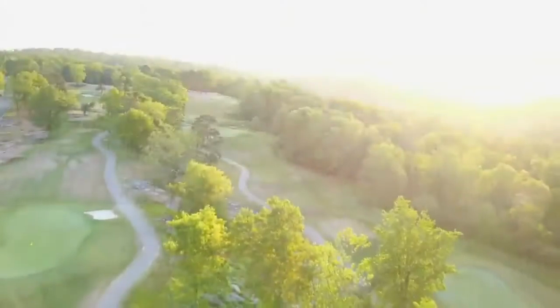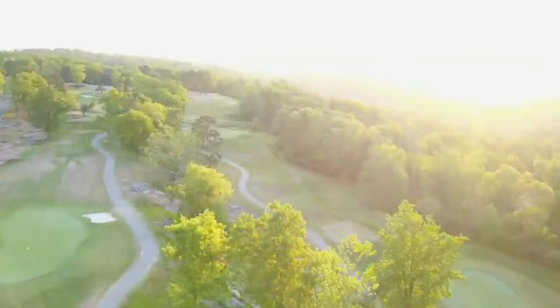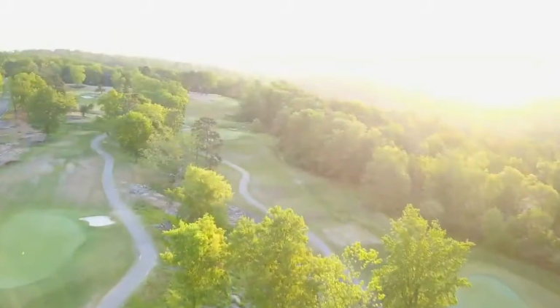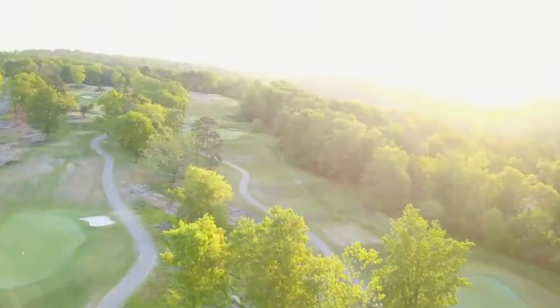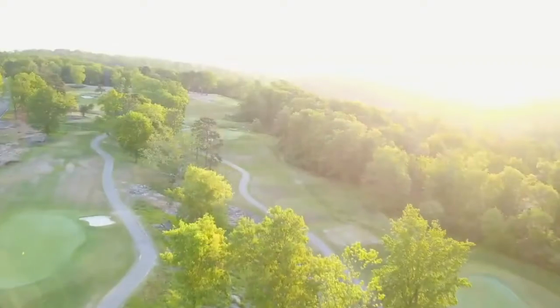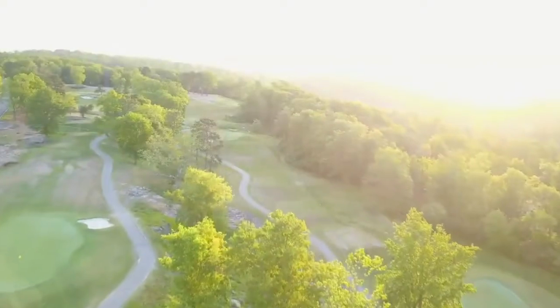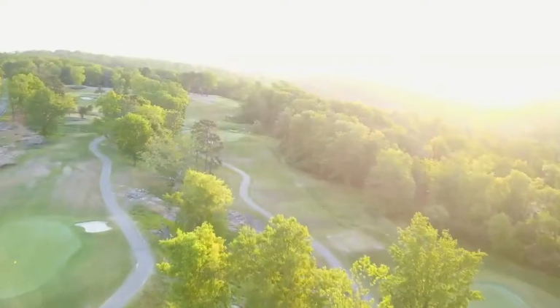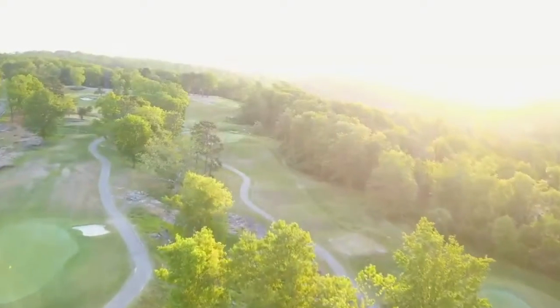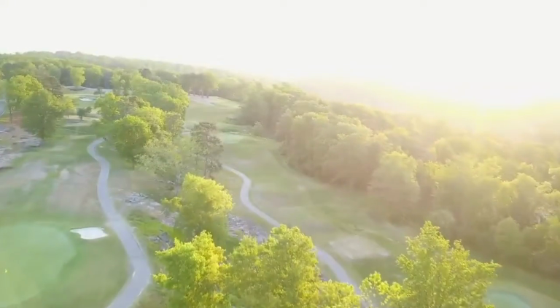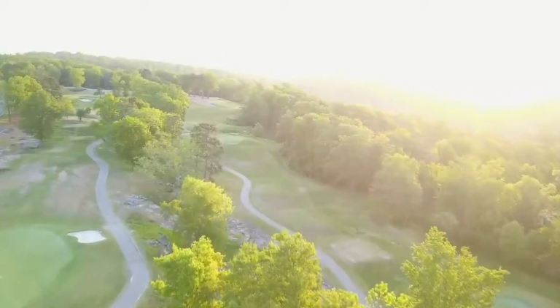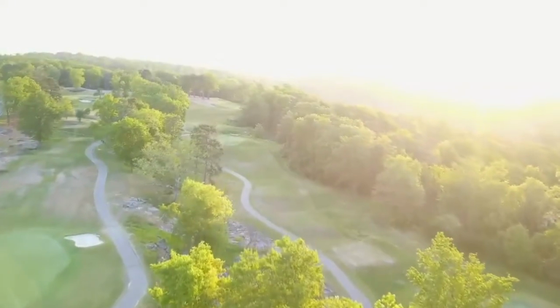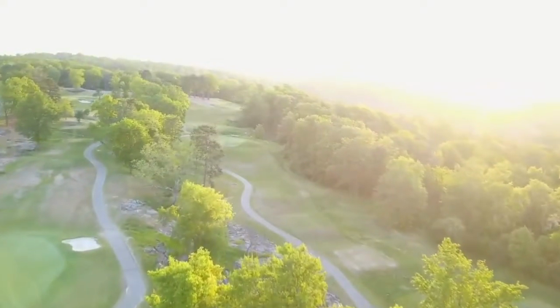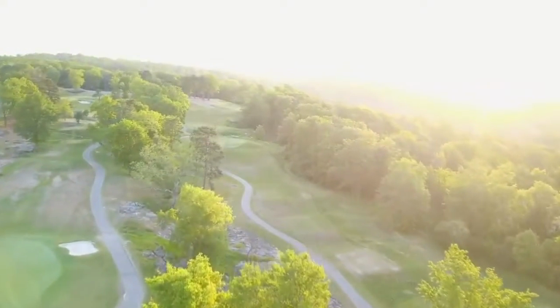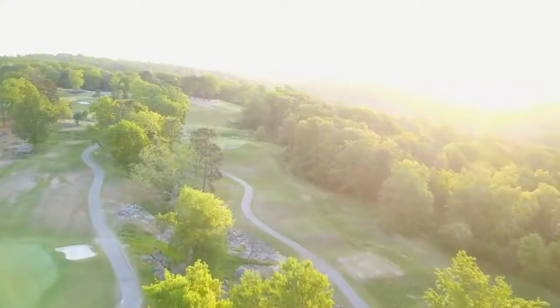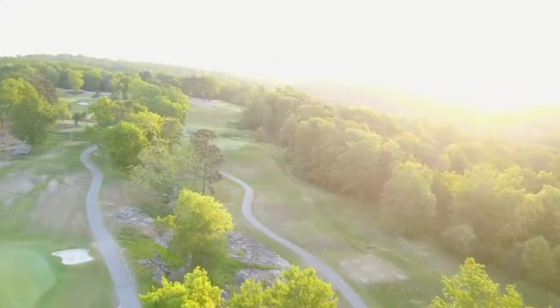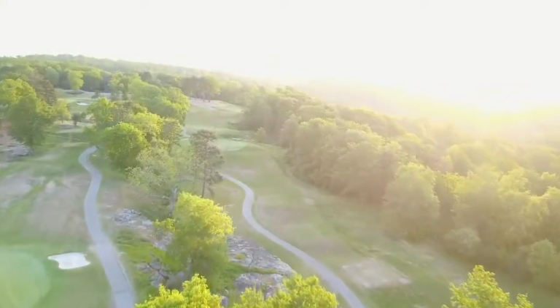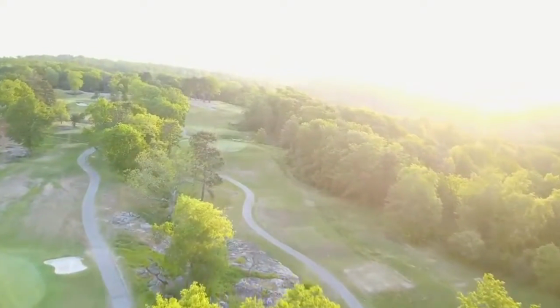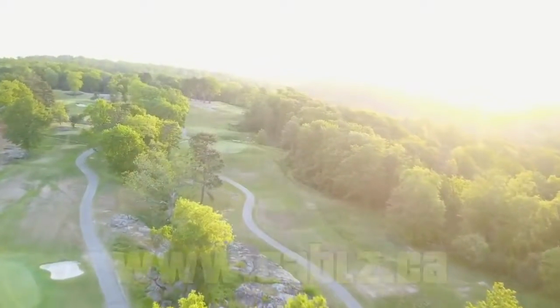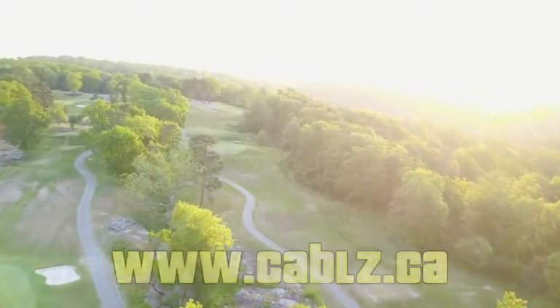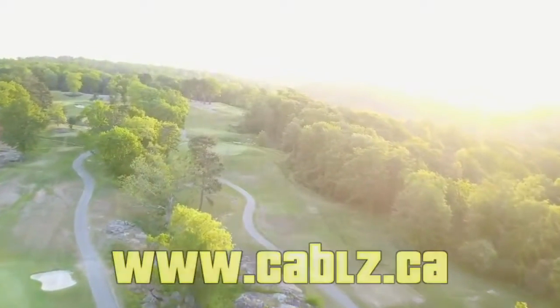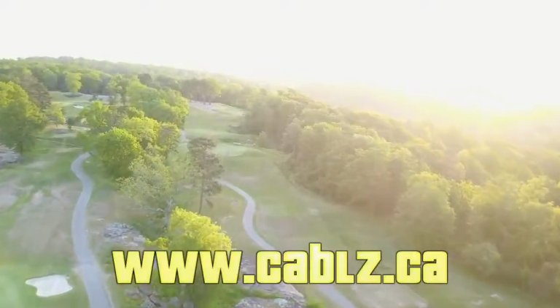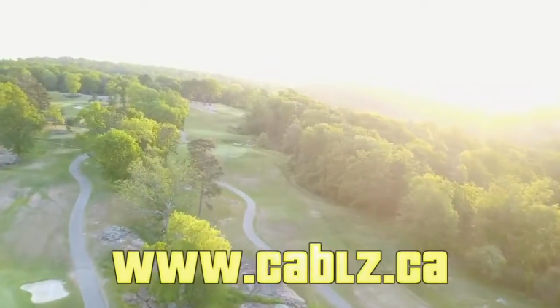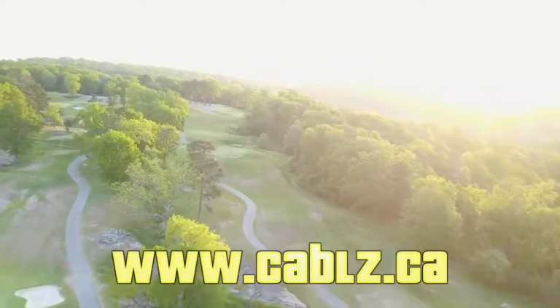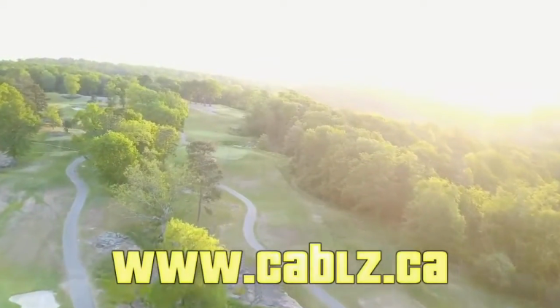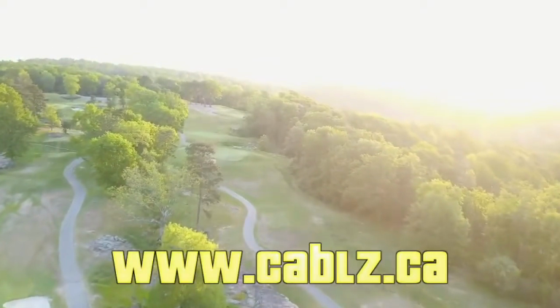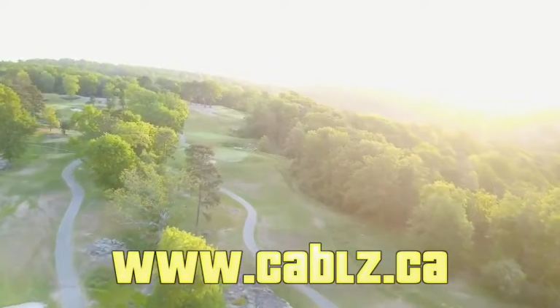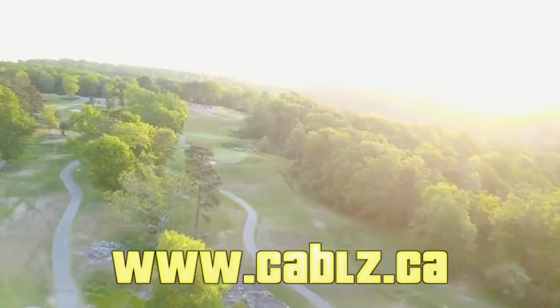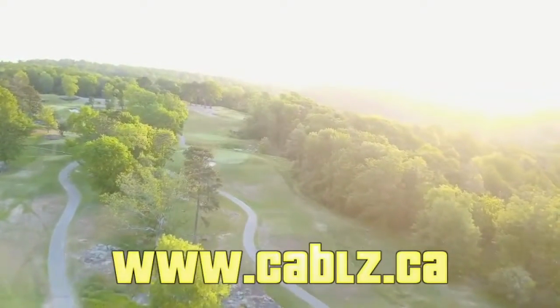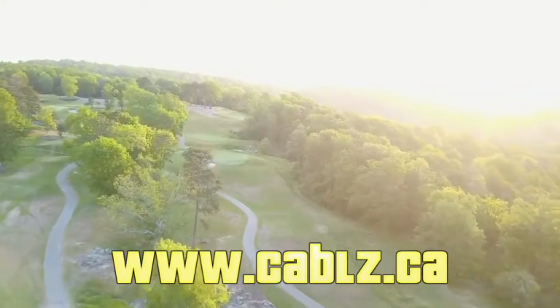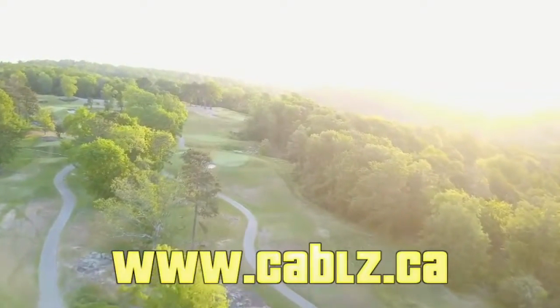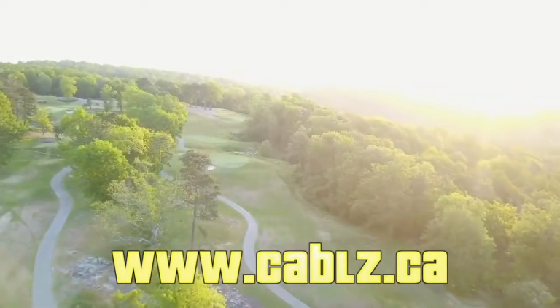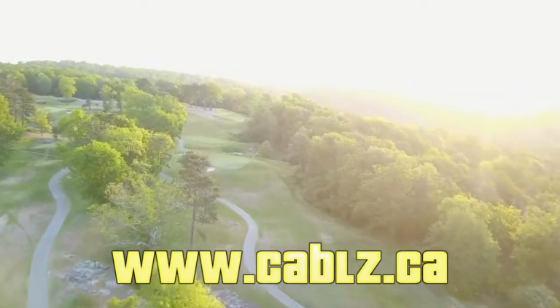Thank you so much for watching this tutorial. Please go to www.cables.ca.